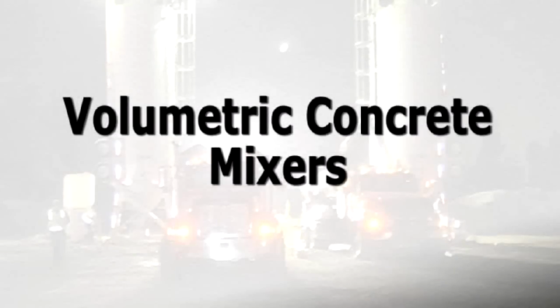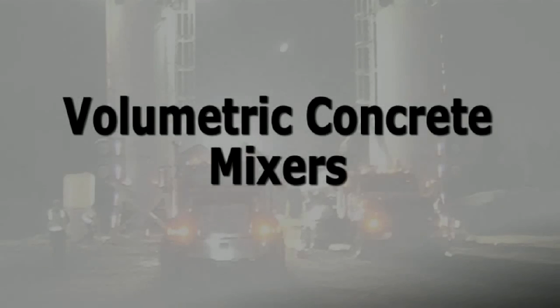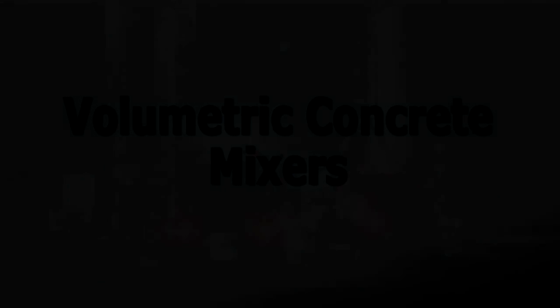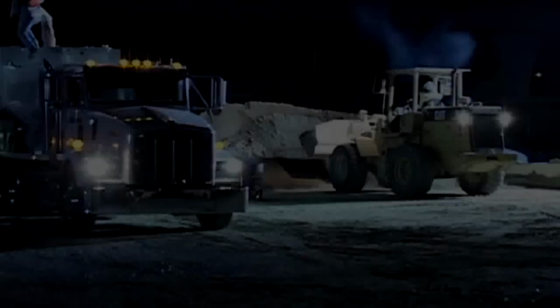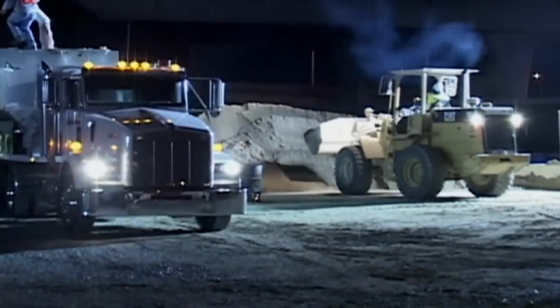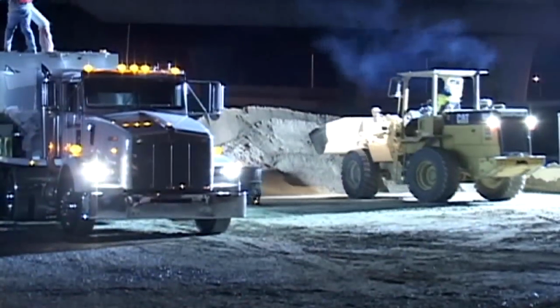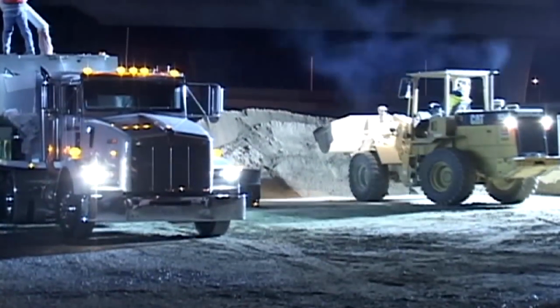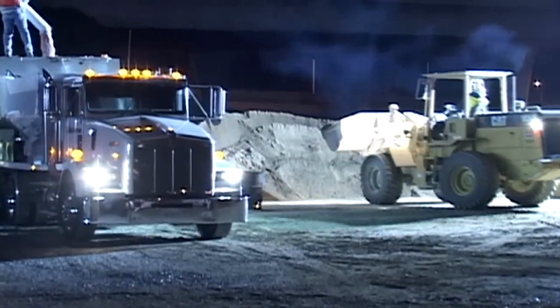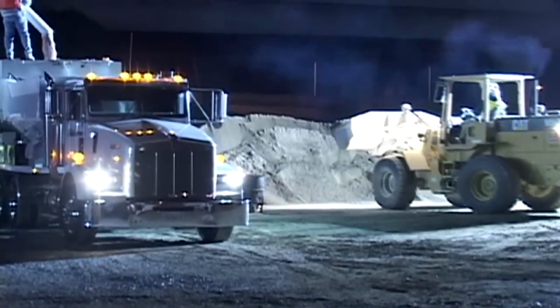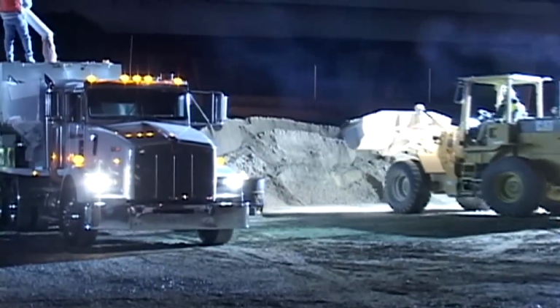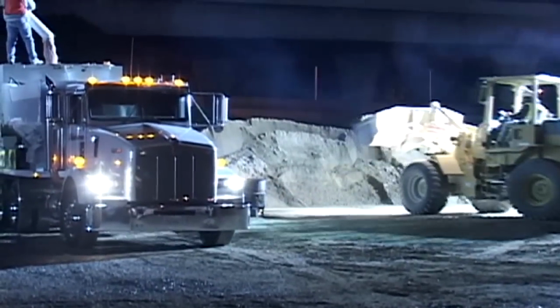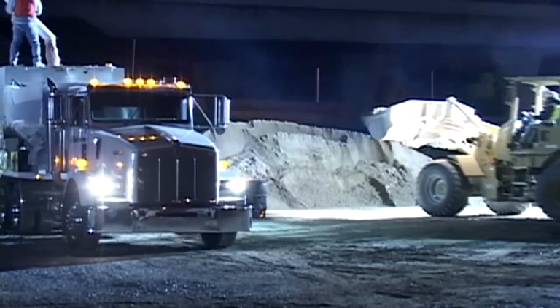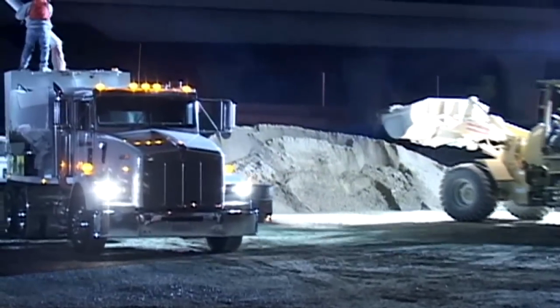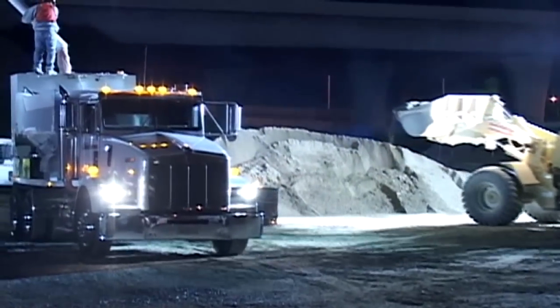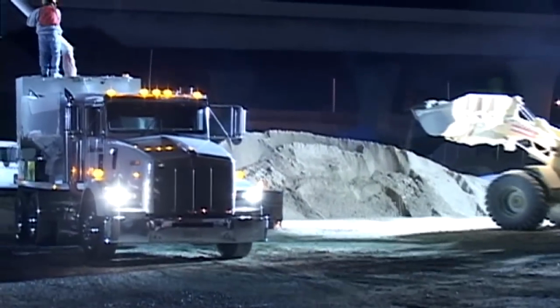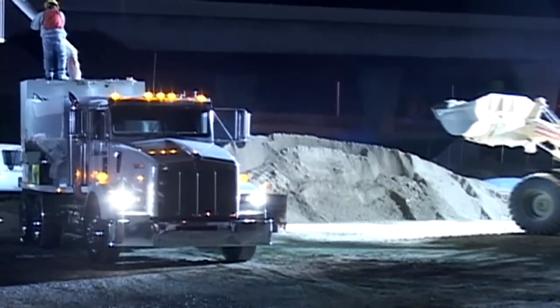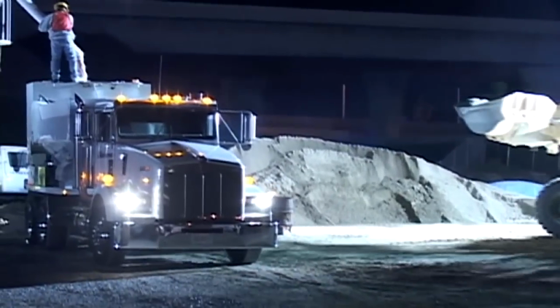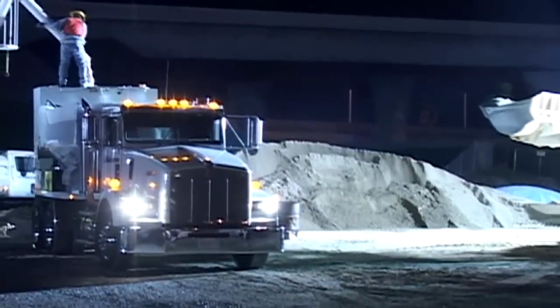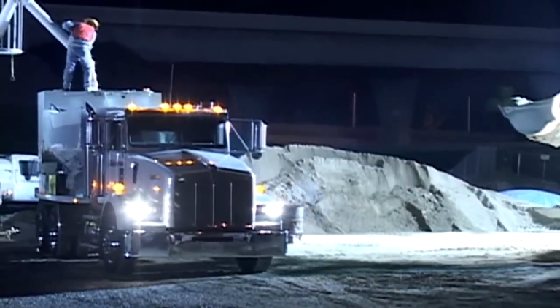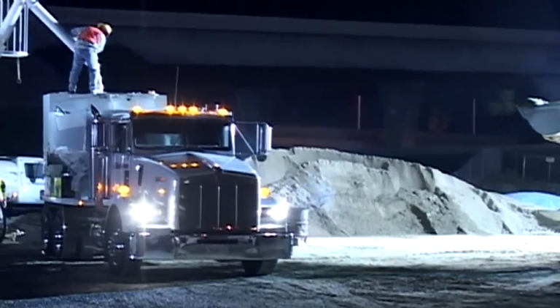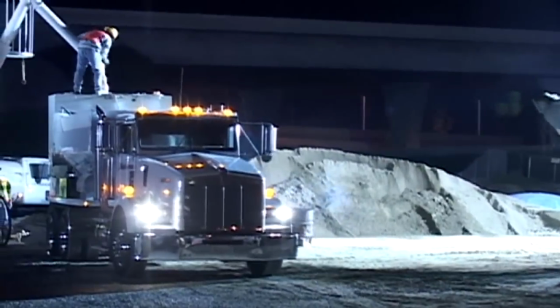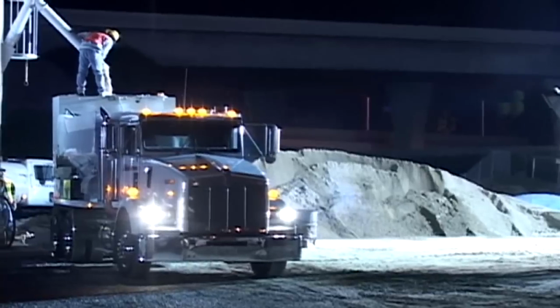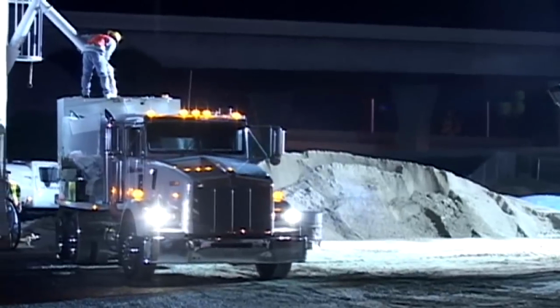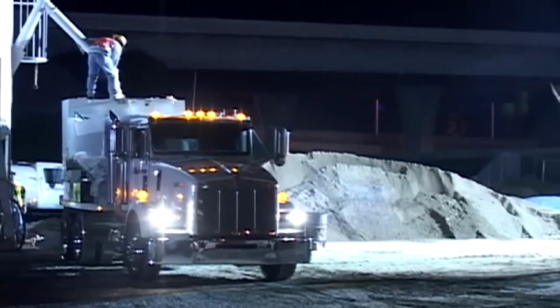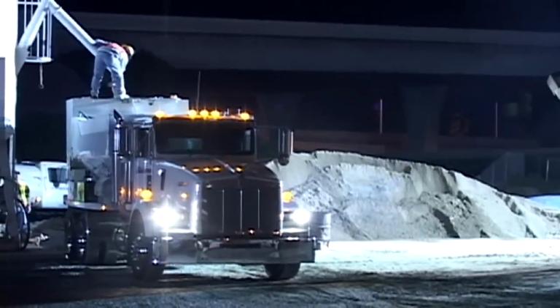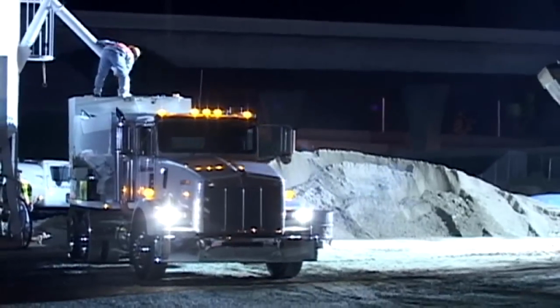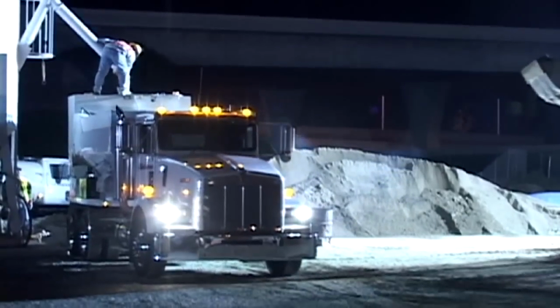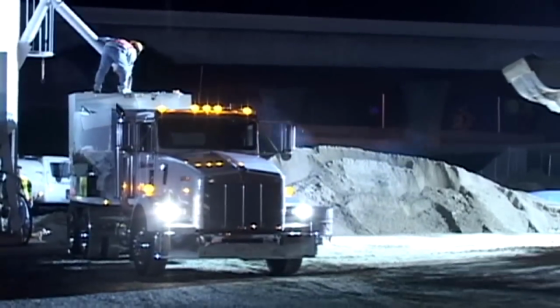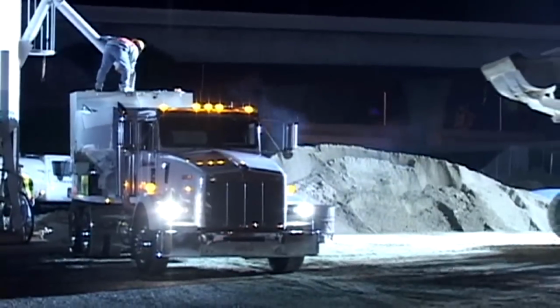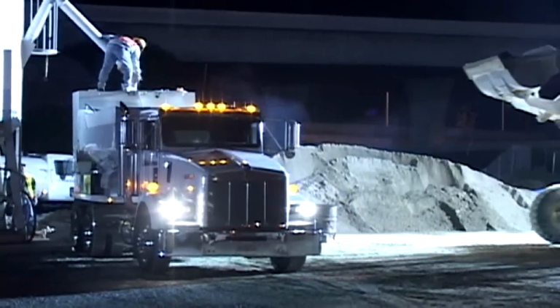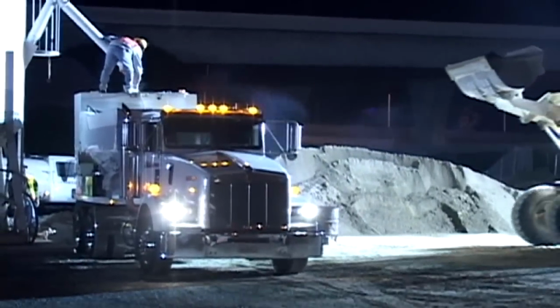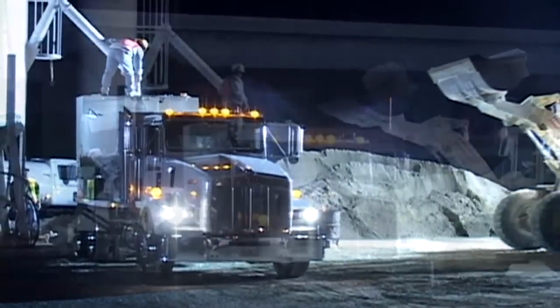Near the job site, at a construction staging yard, the volumetric mixer trucks are loaded with ingredients for concrete production.